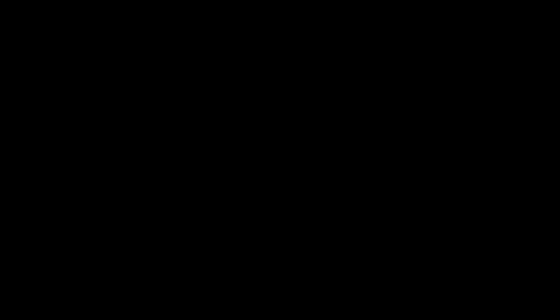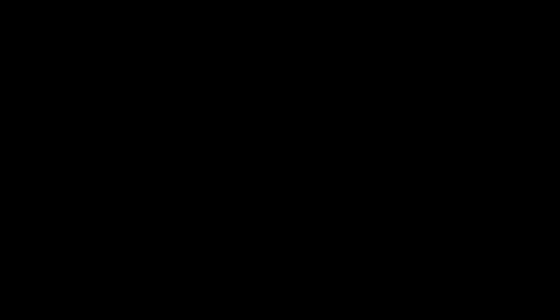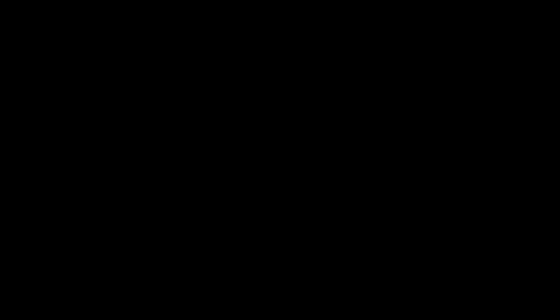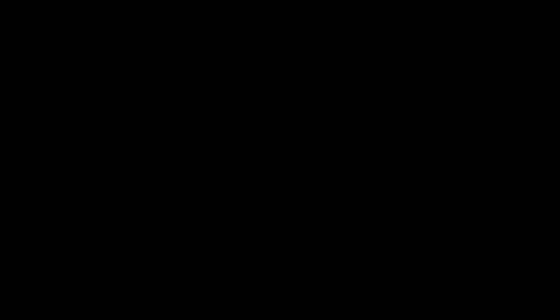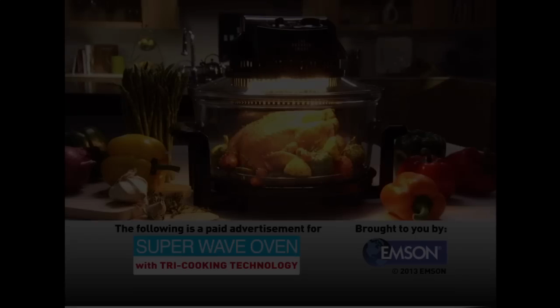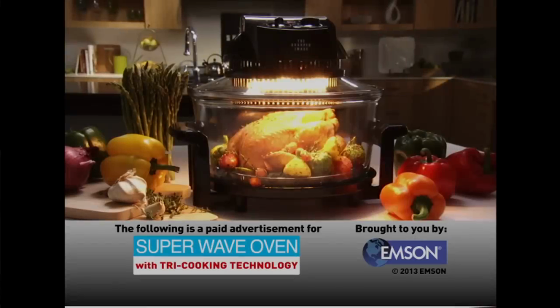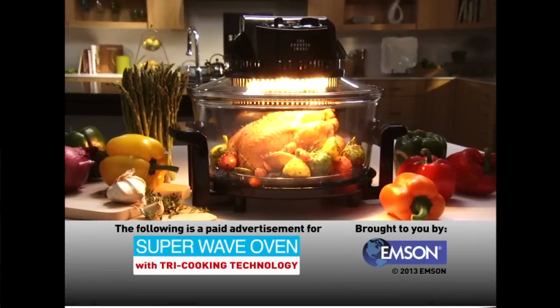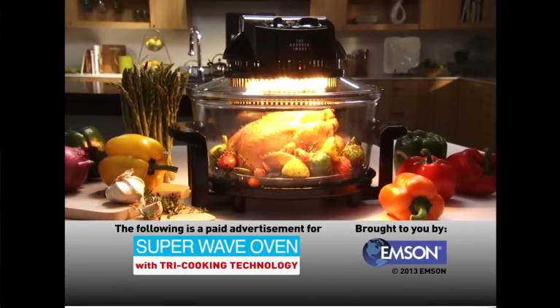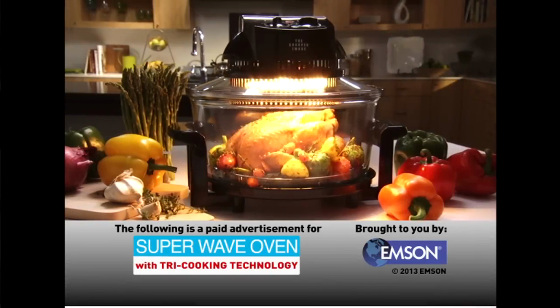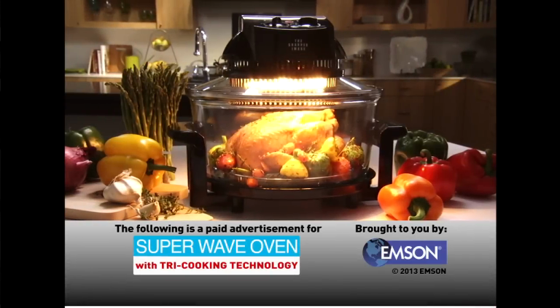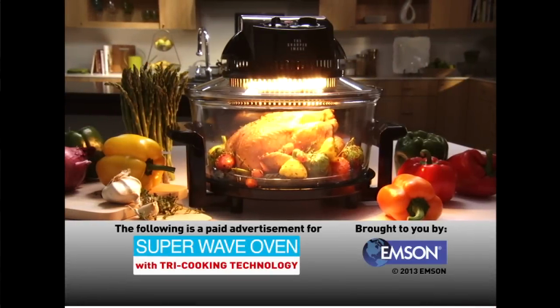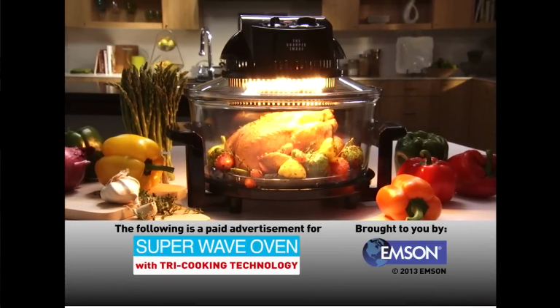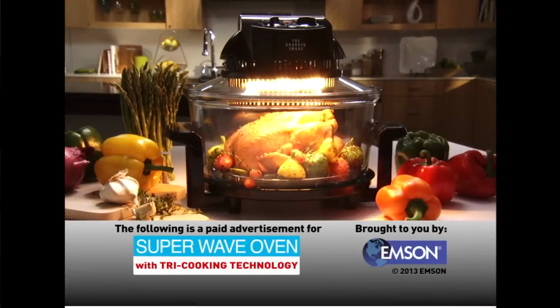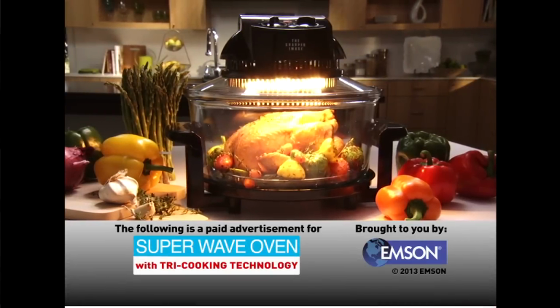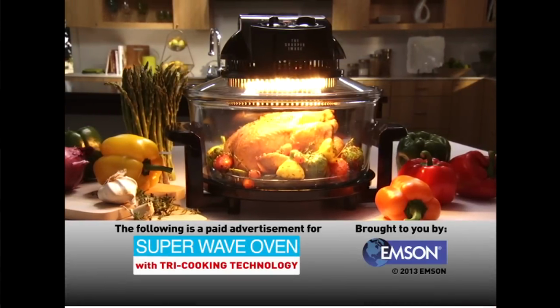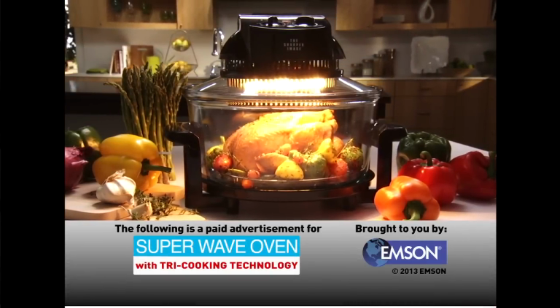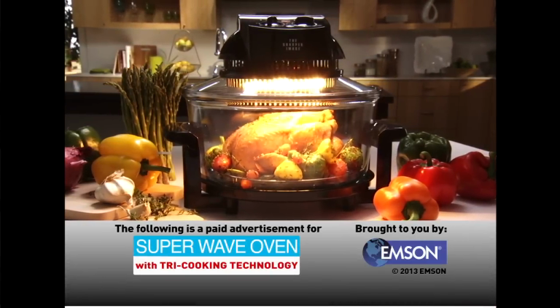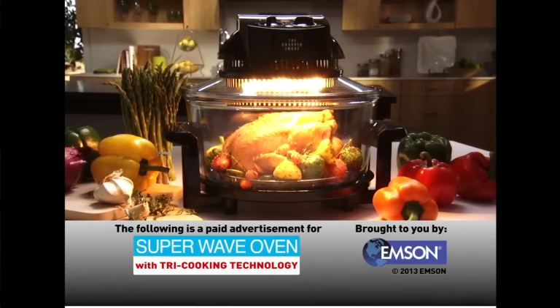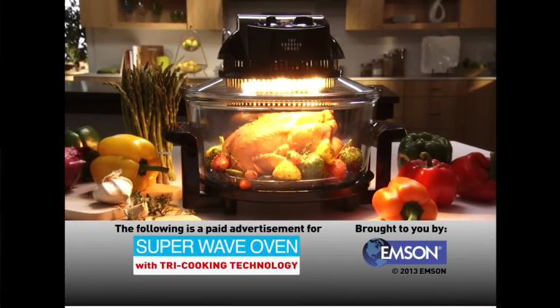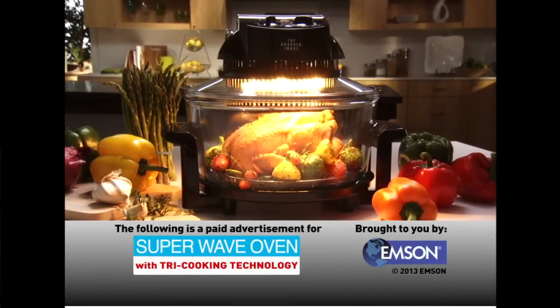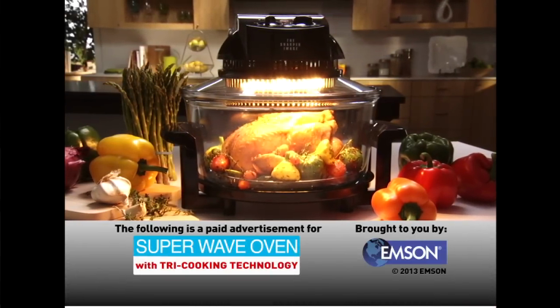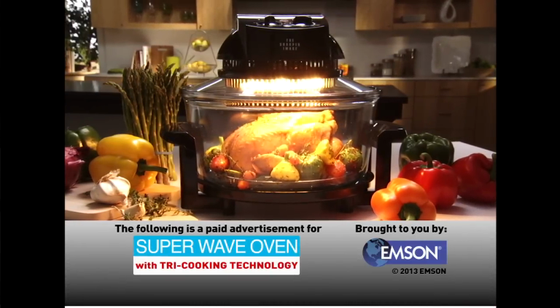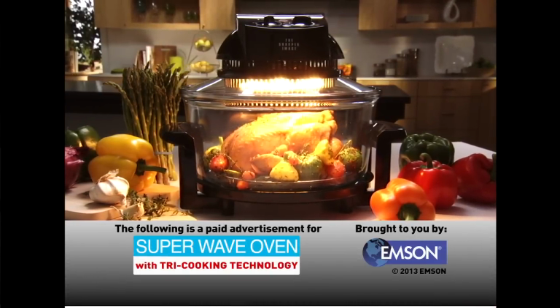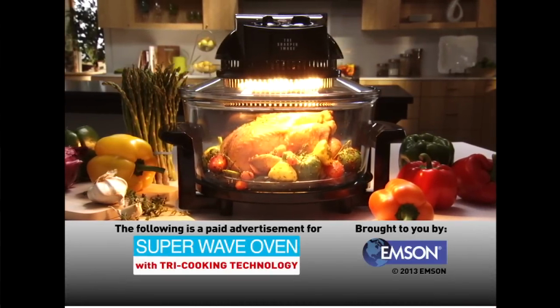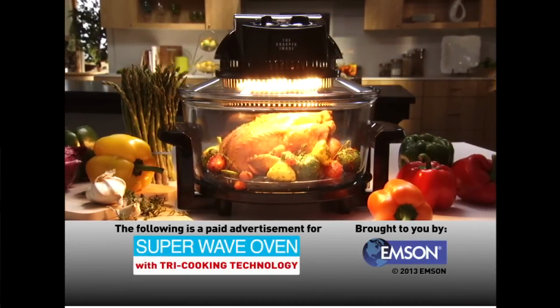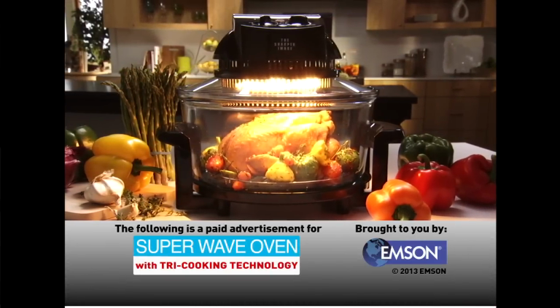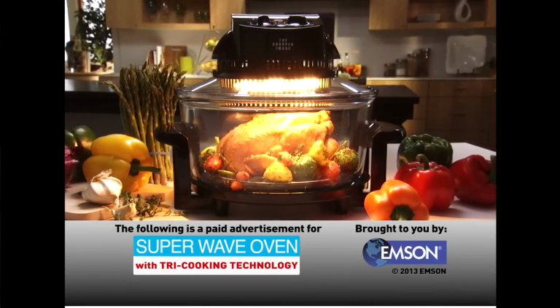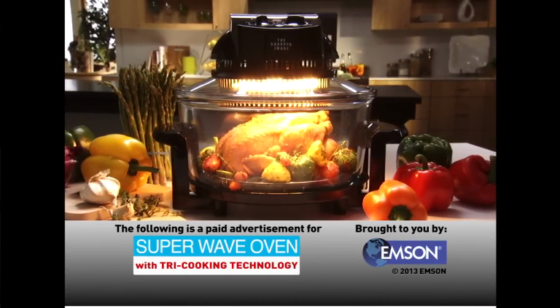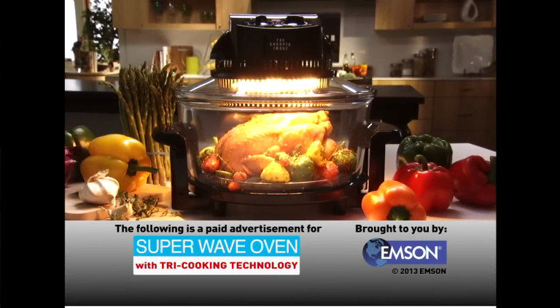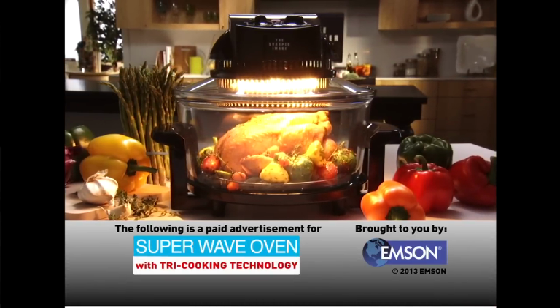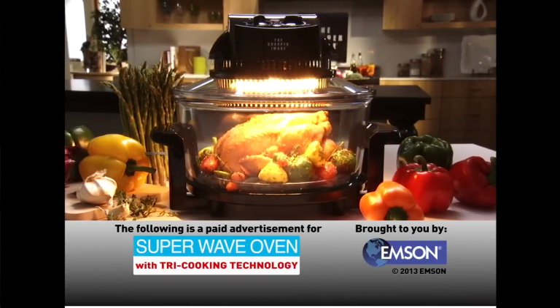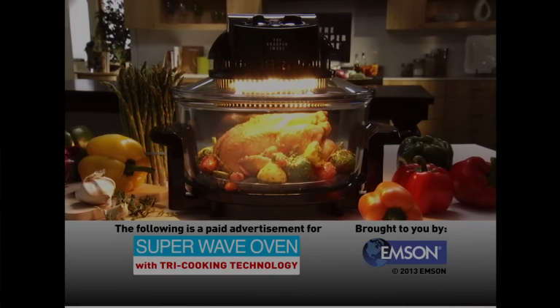The following is a paid advertisement for the Sharper Image Super Wave Oven brought to you by Emson.